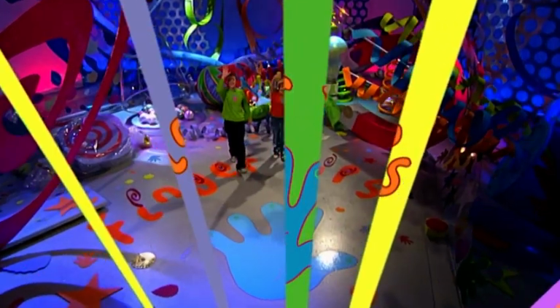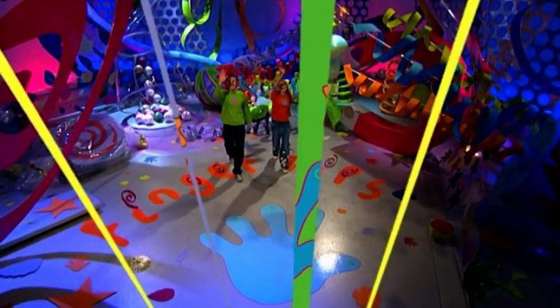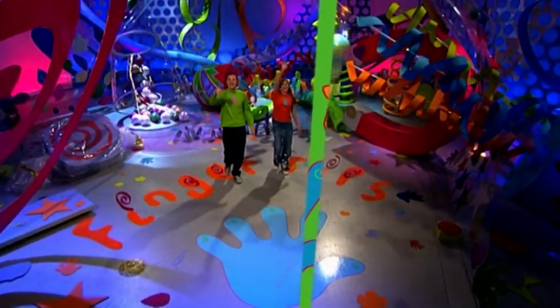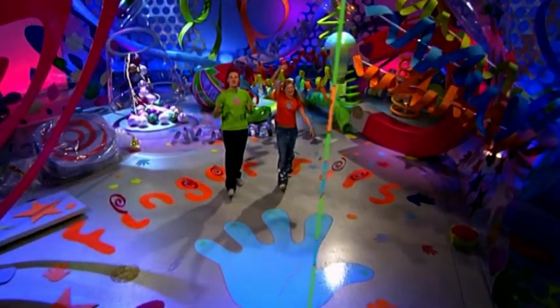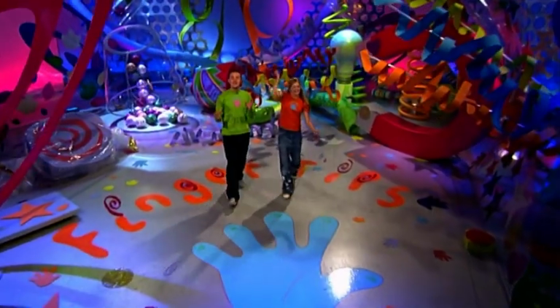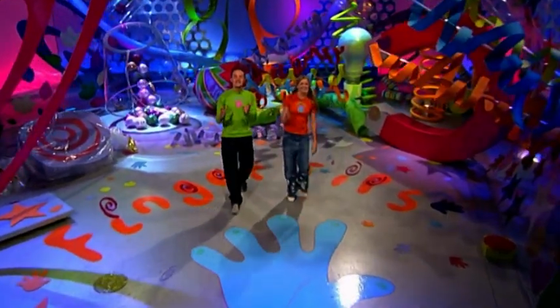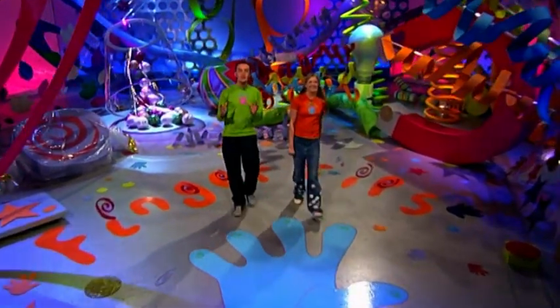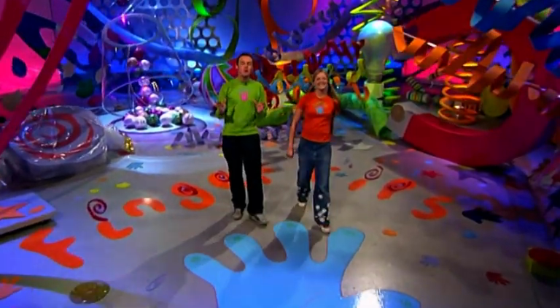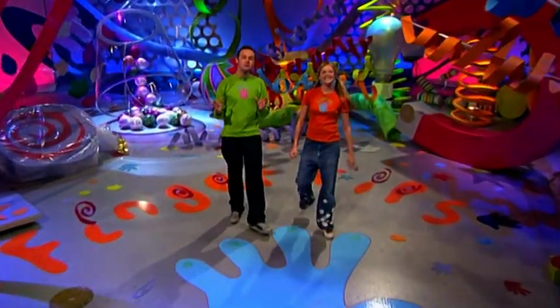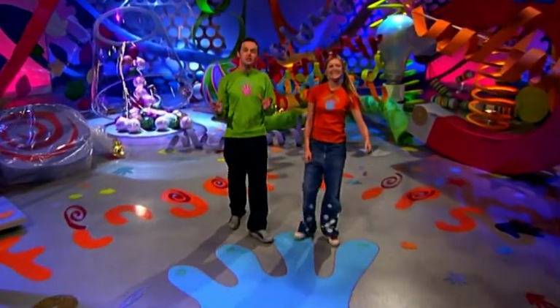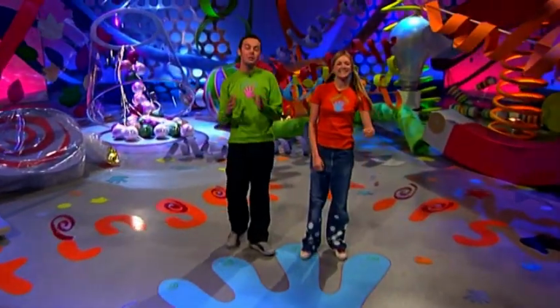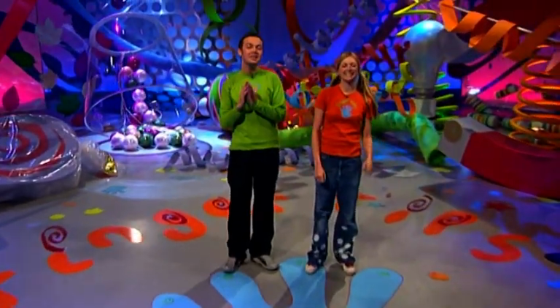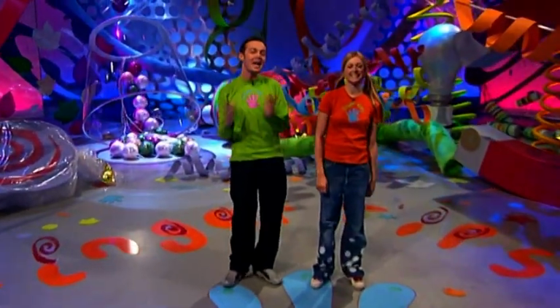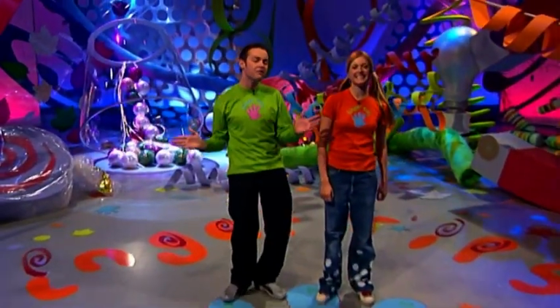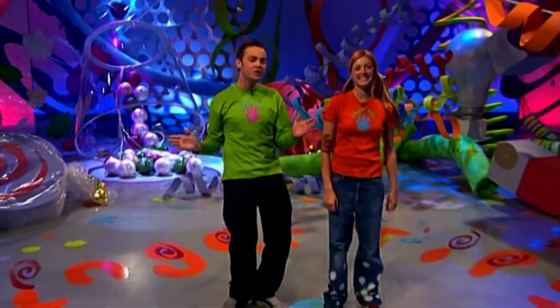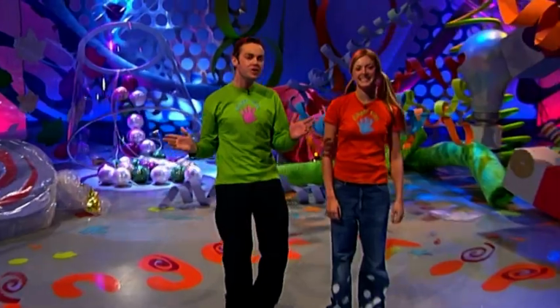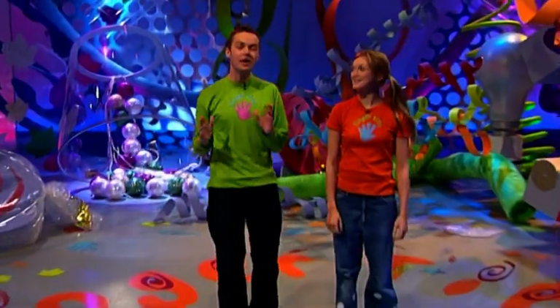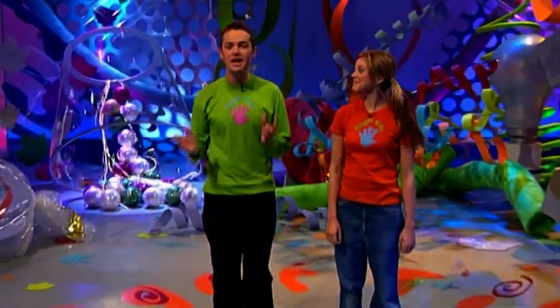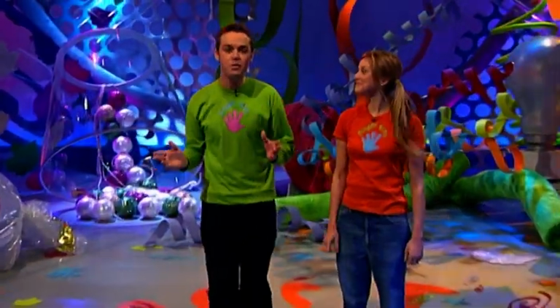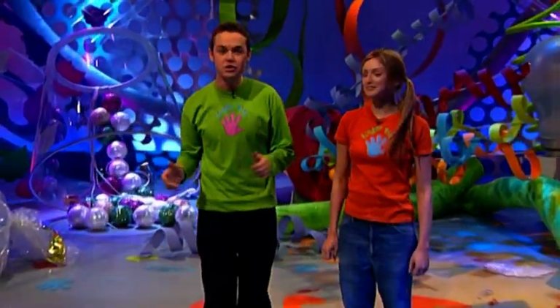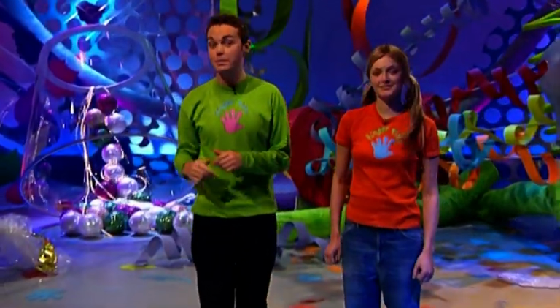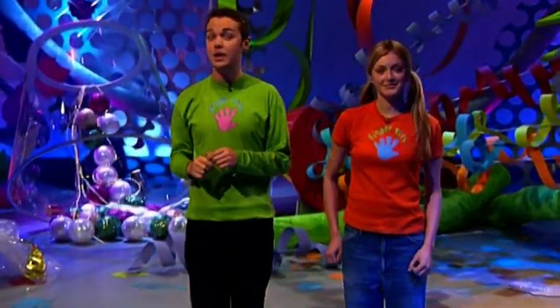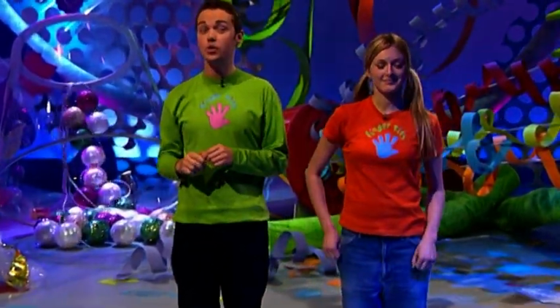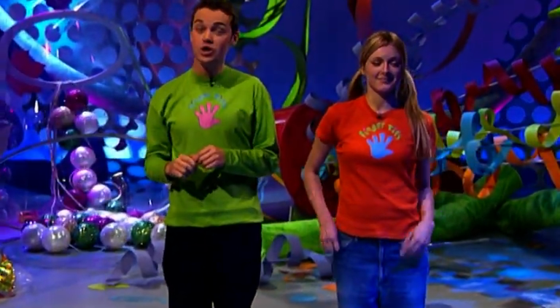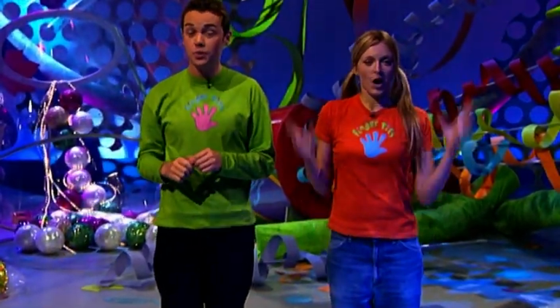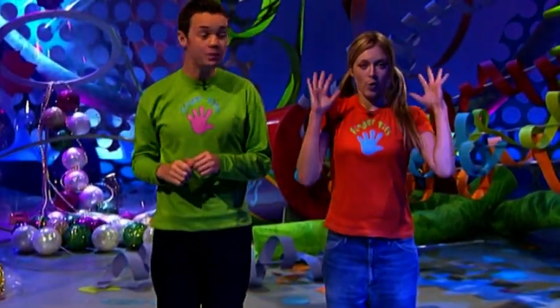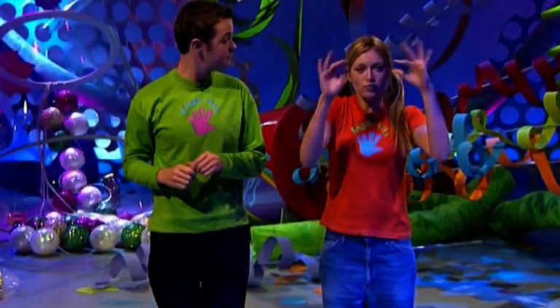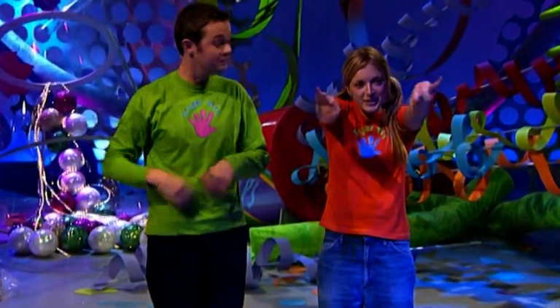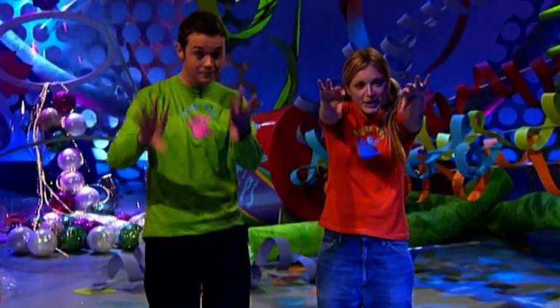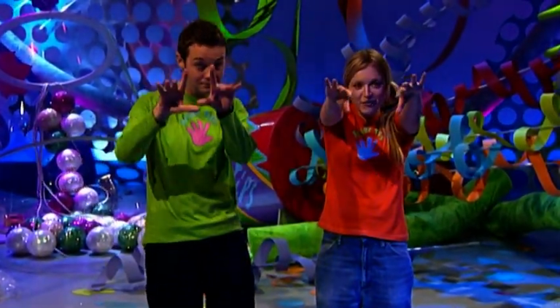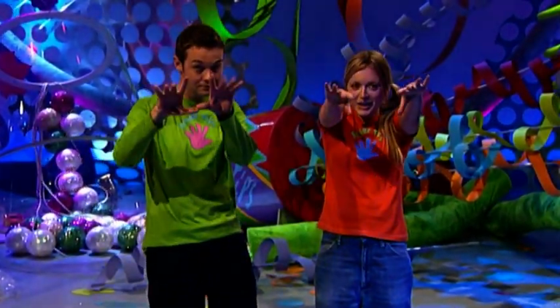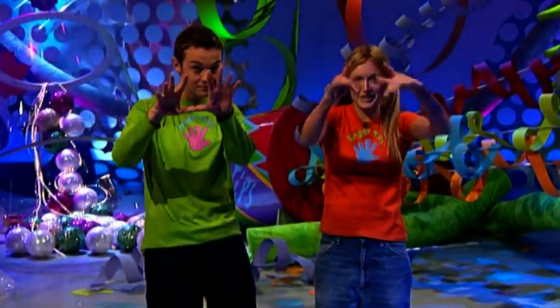Hiya, how you doing? Yes, welcome to the show with everything you could ever want to make or do right at your fingertips.